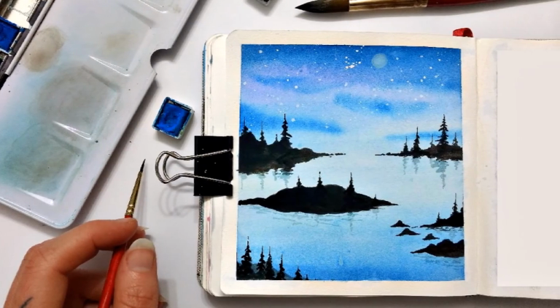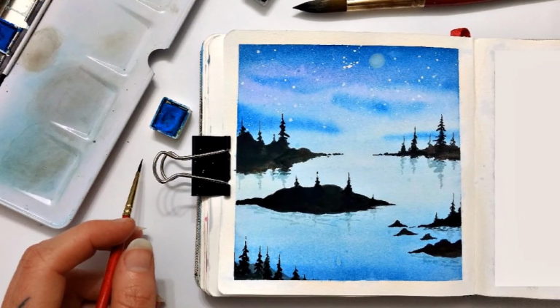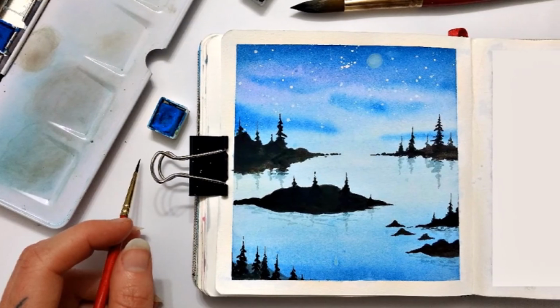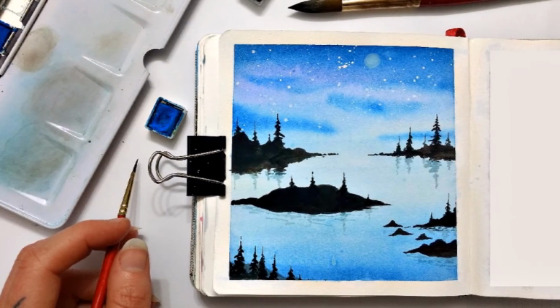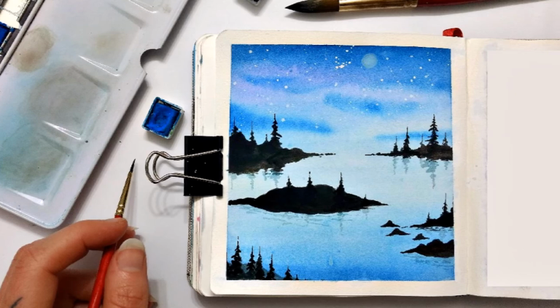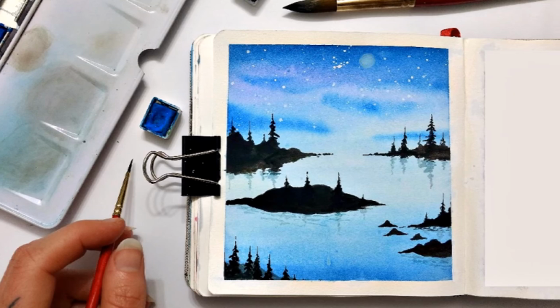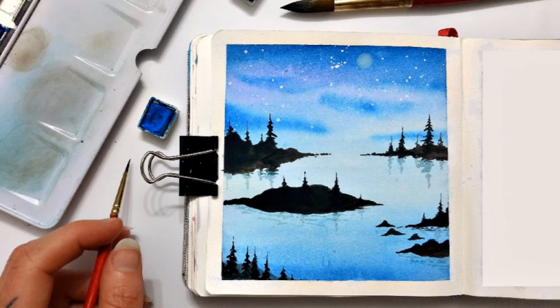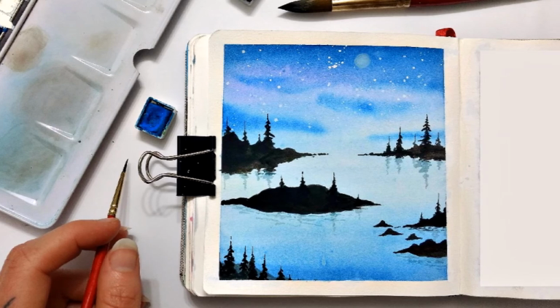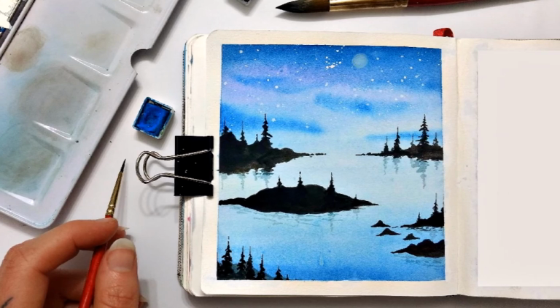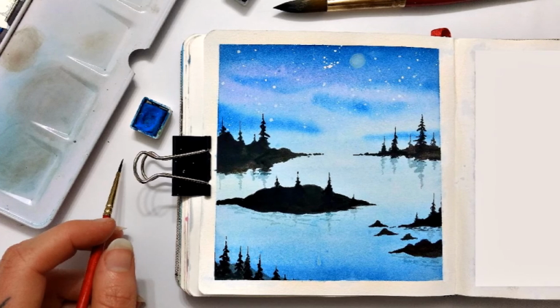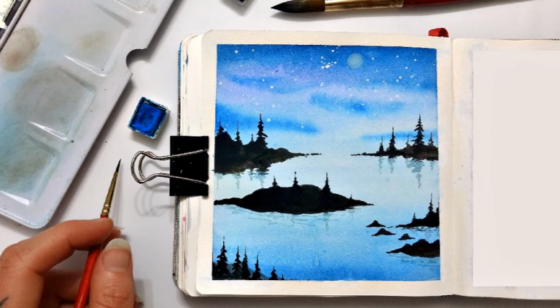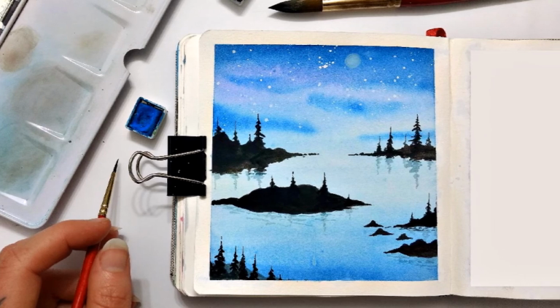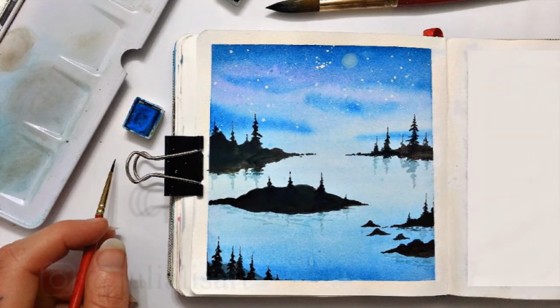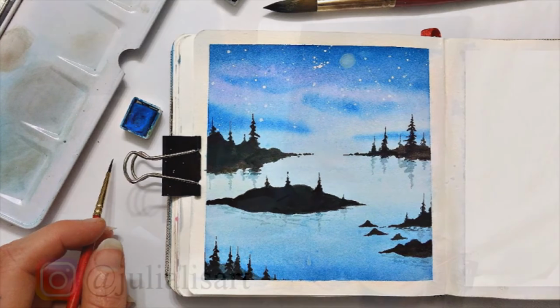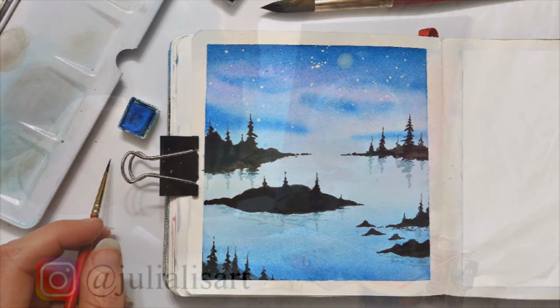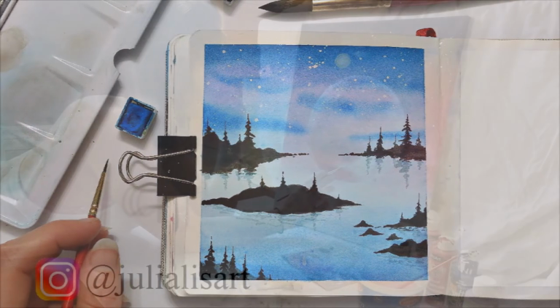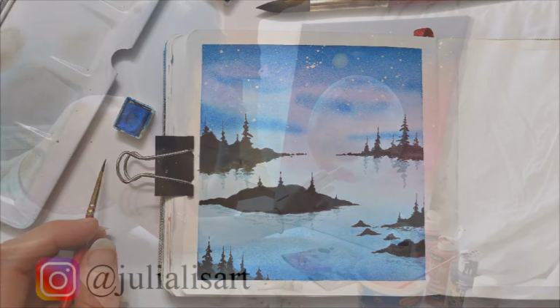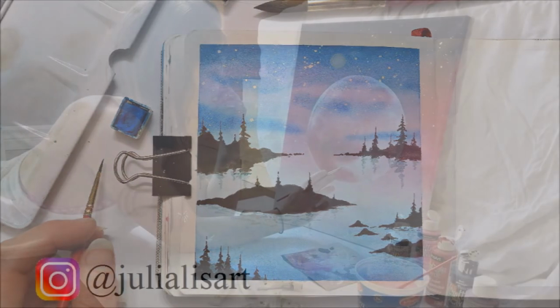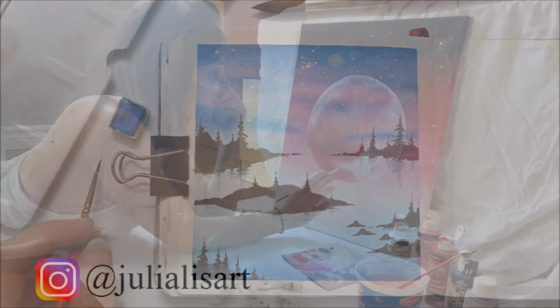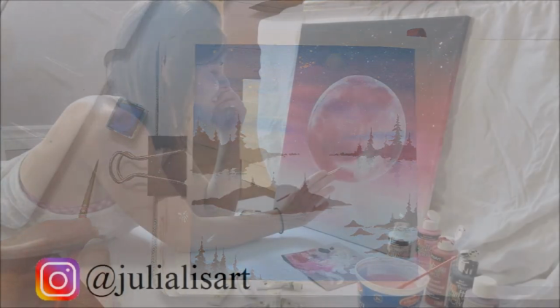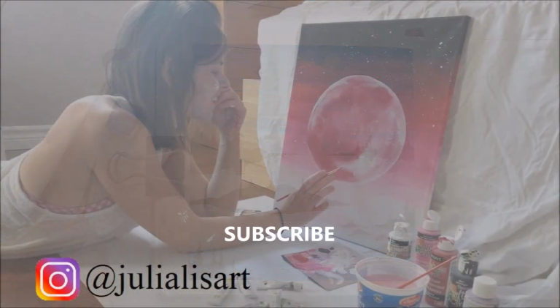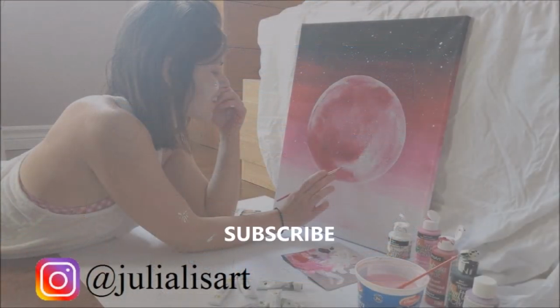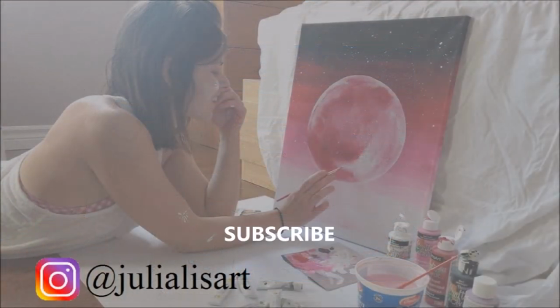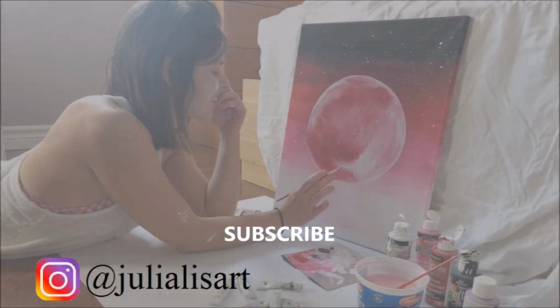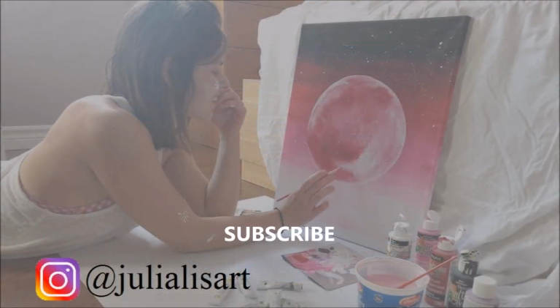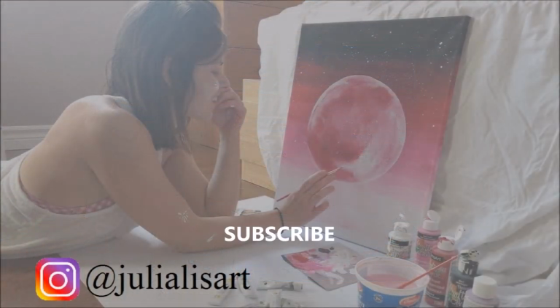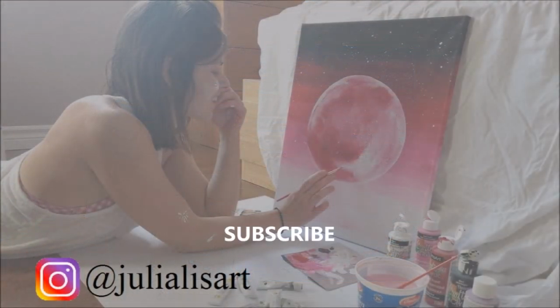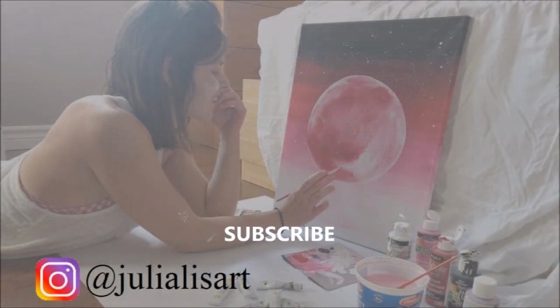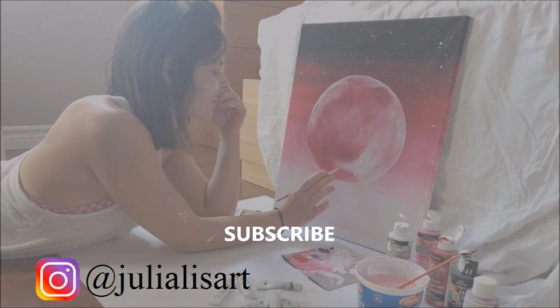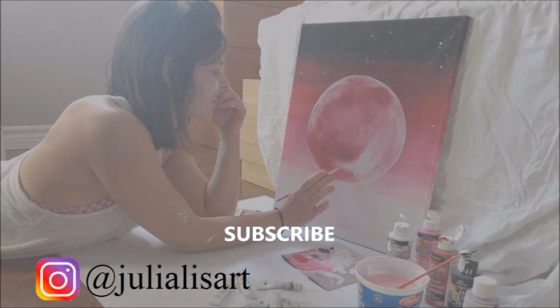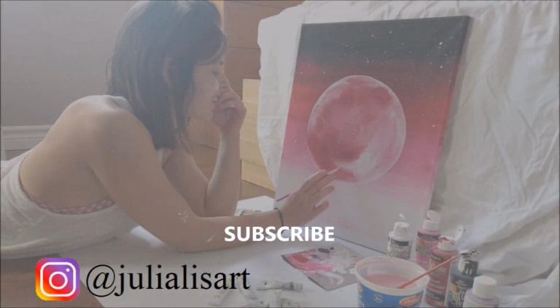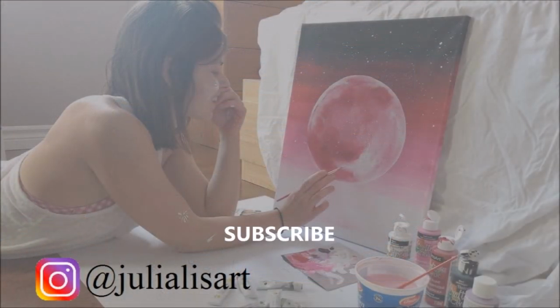Thanks for watching. Don't forget to subscribe and like this video and have a wonderful day.